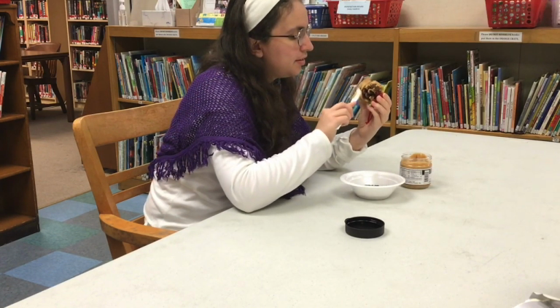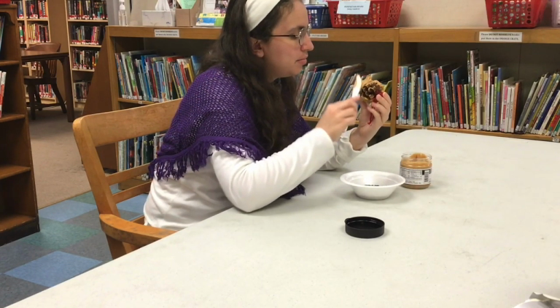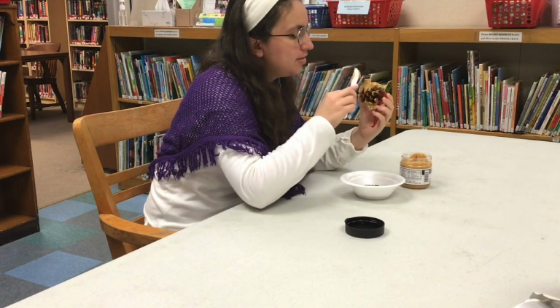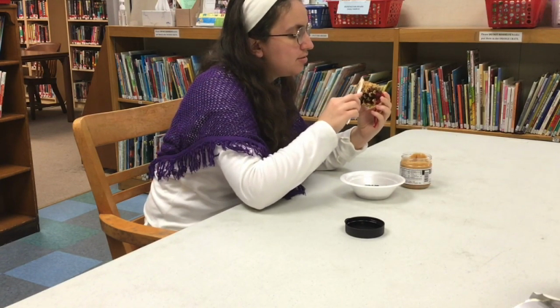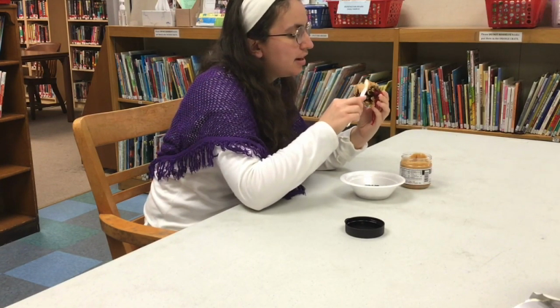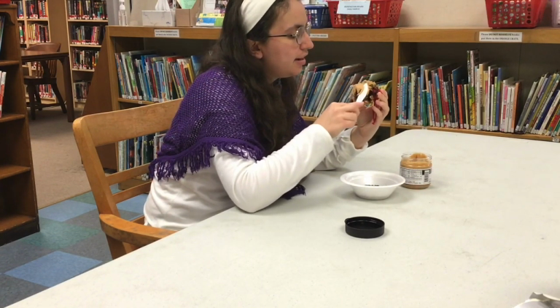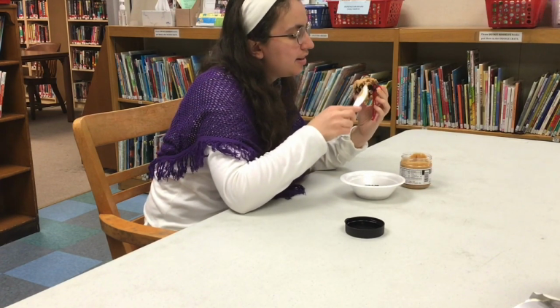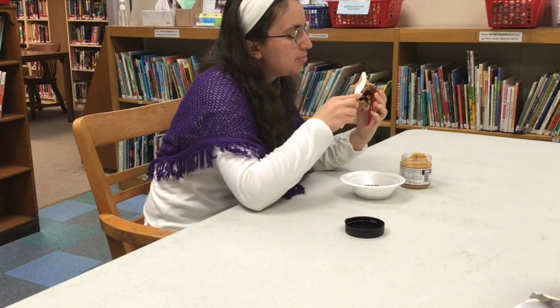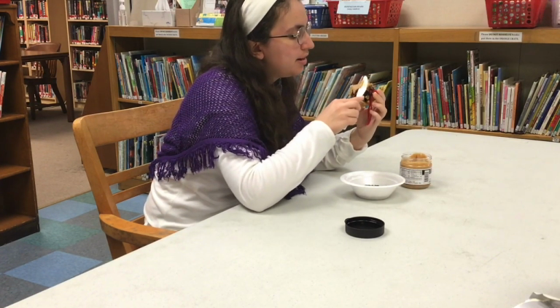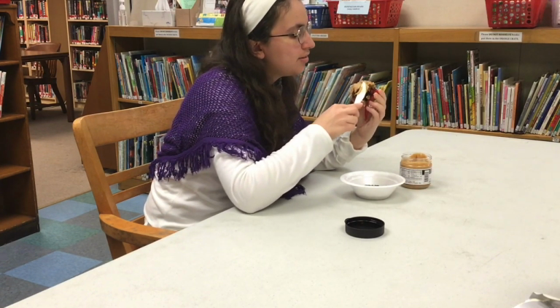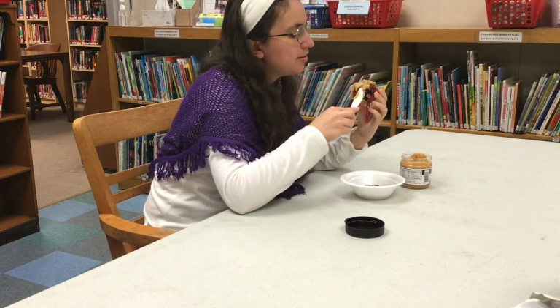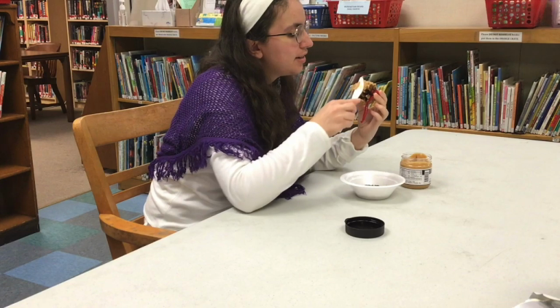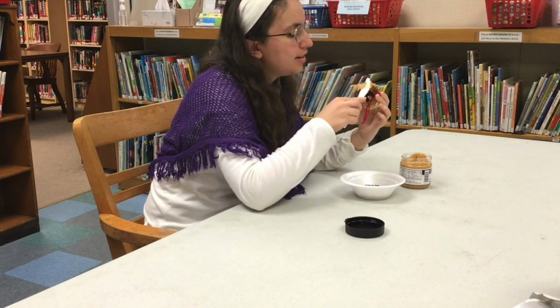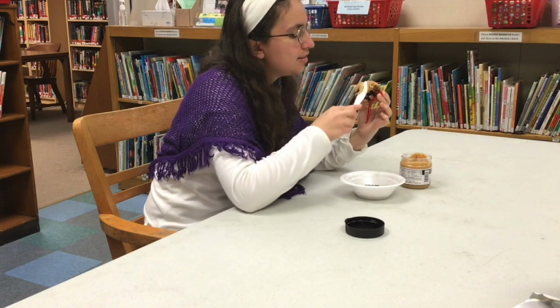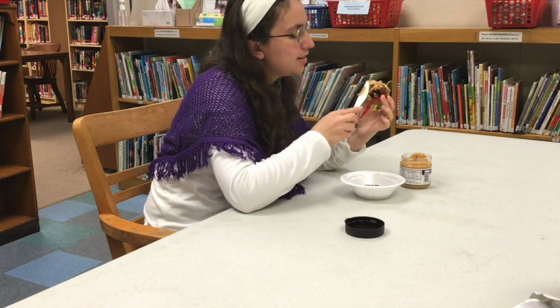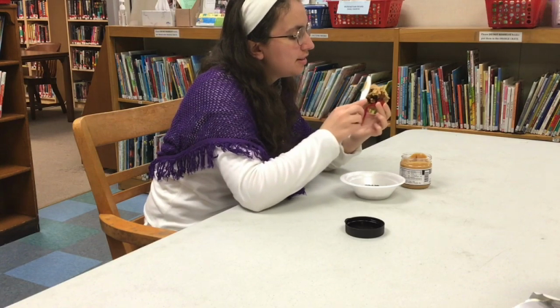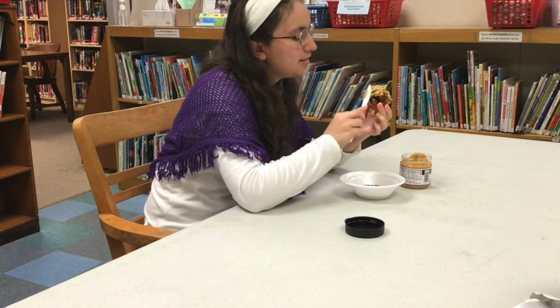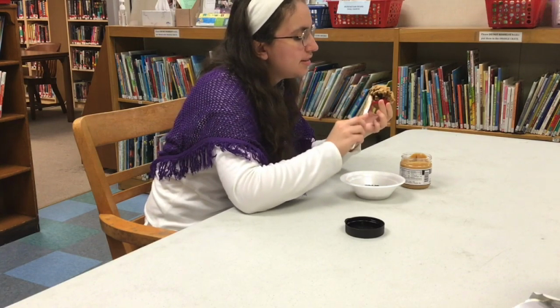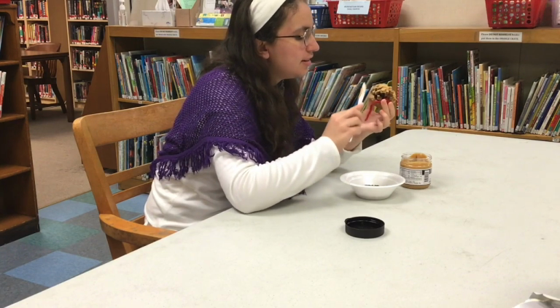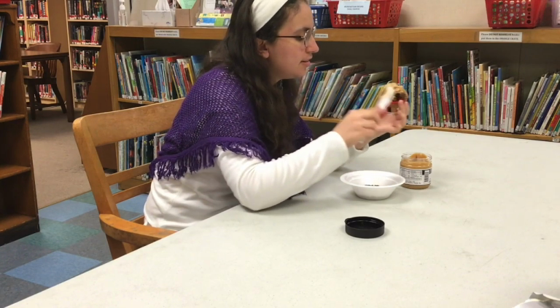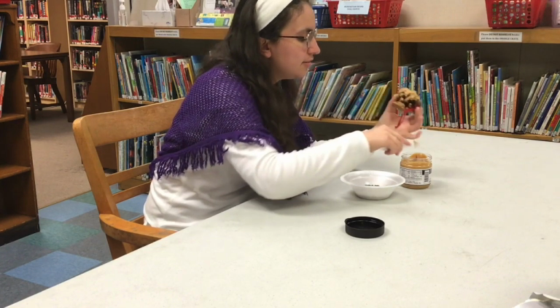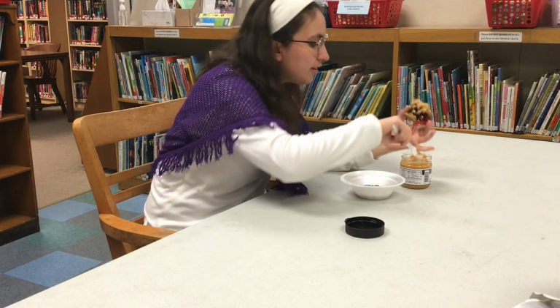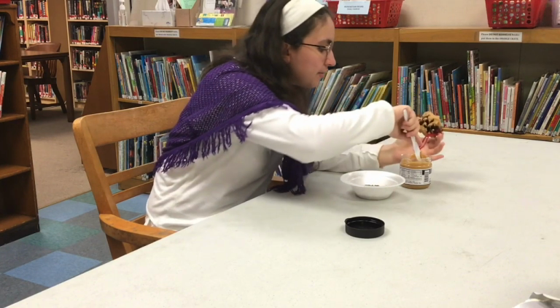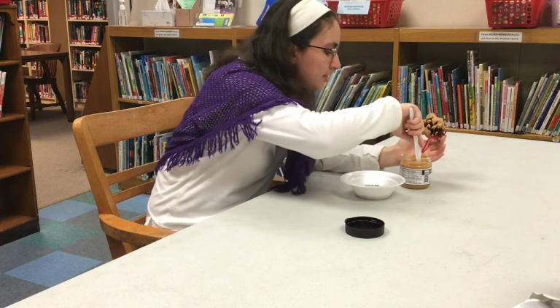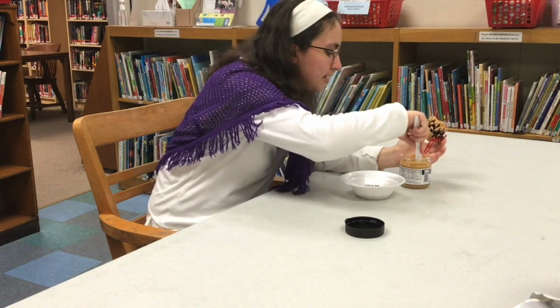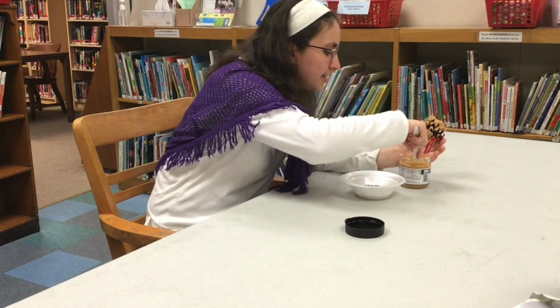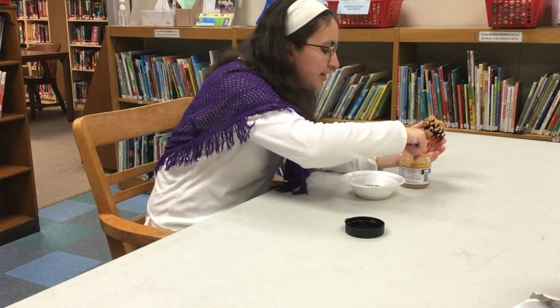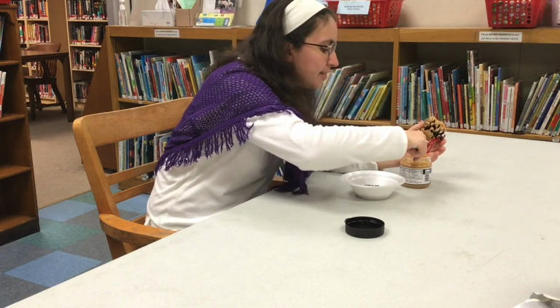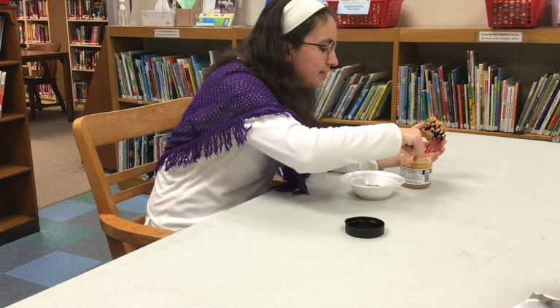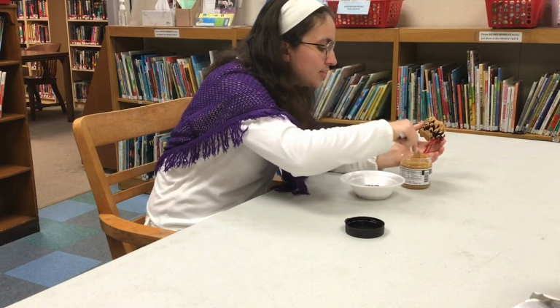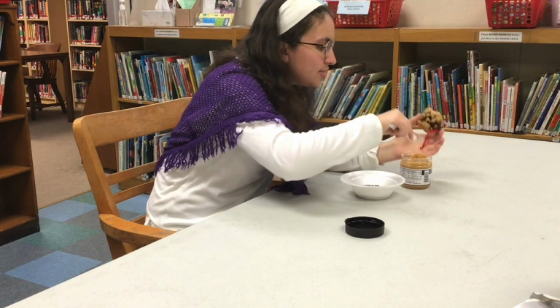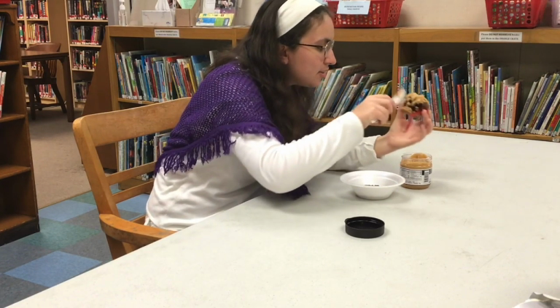Please do not lick your pinecone. I cannot say that it is safe or sanitary to do so.